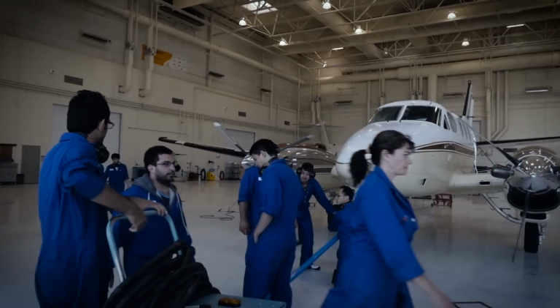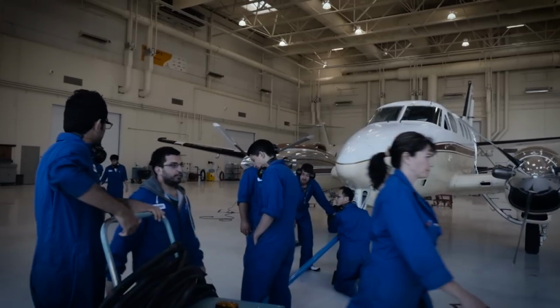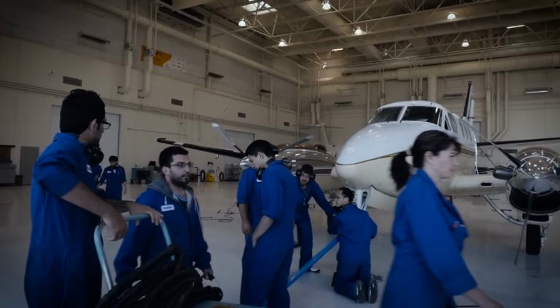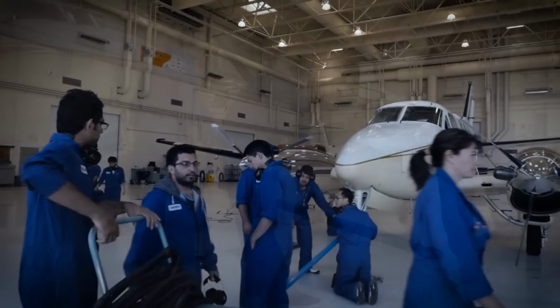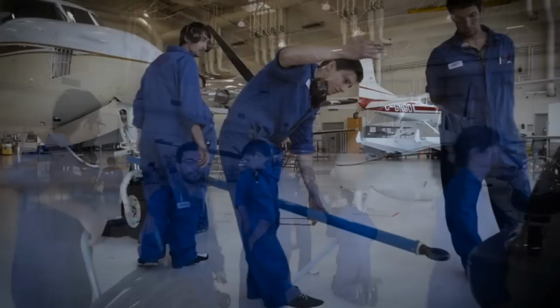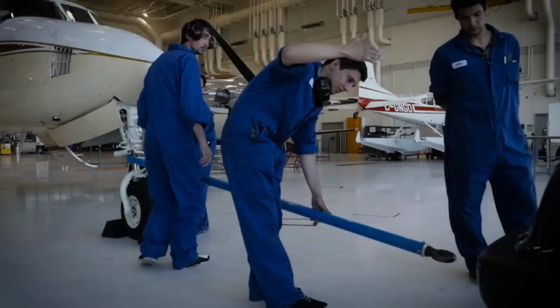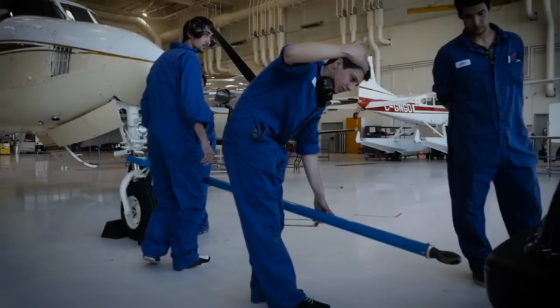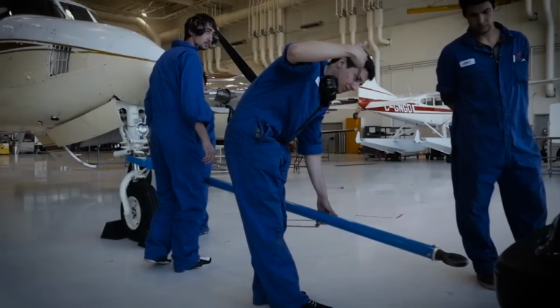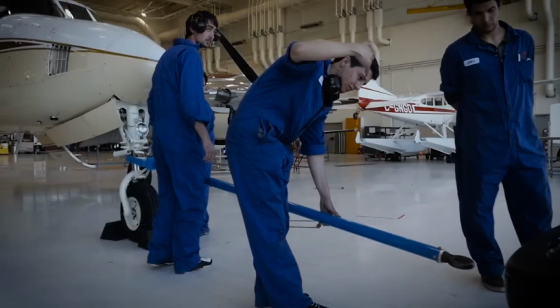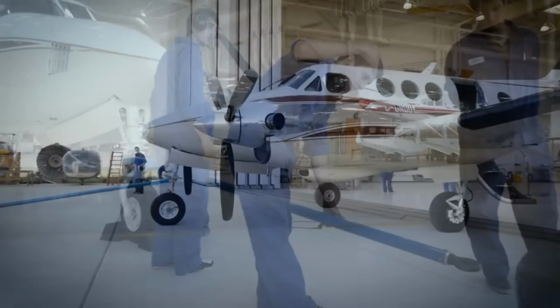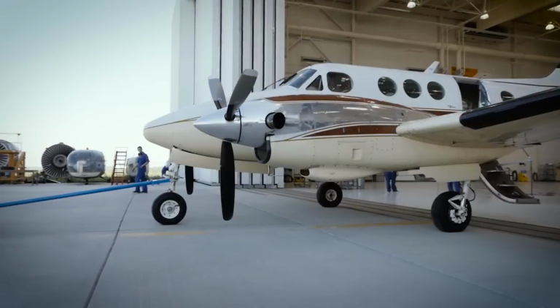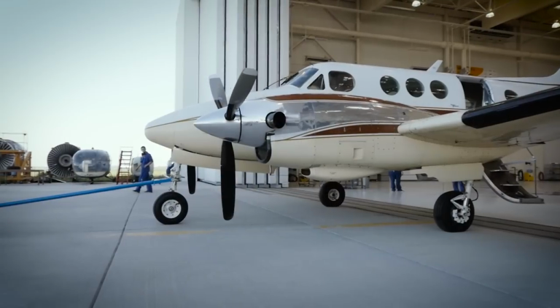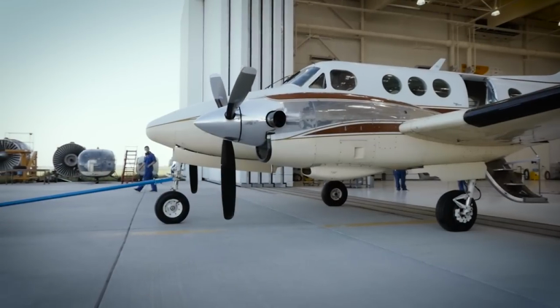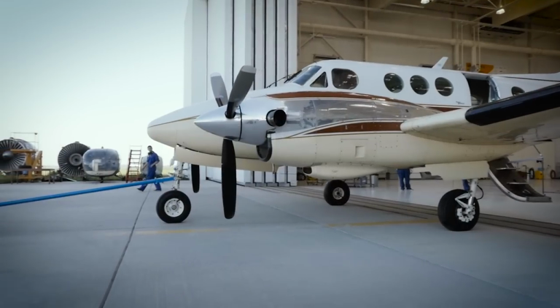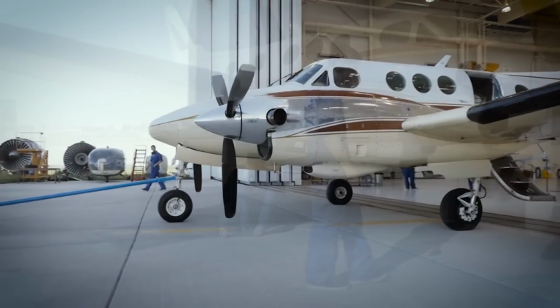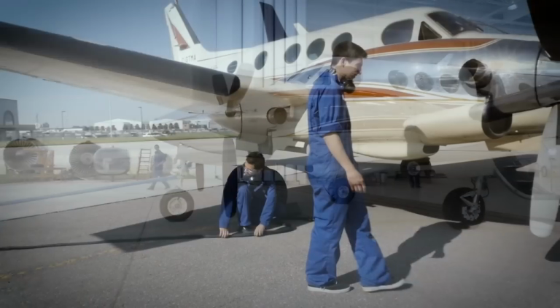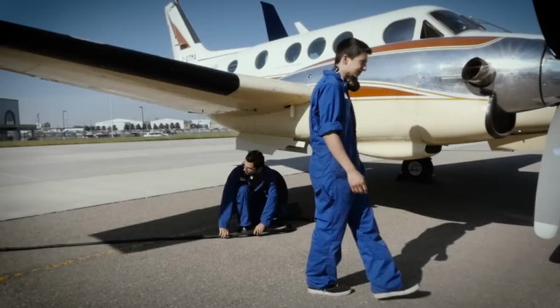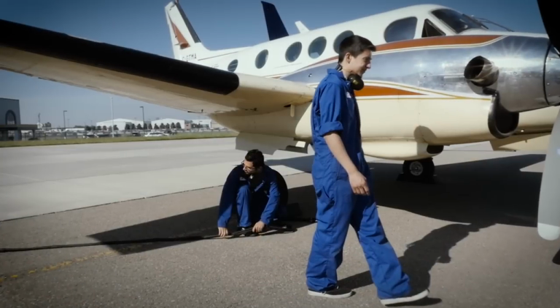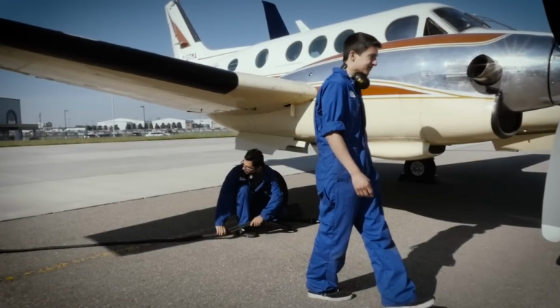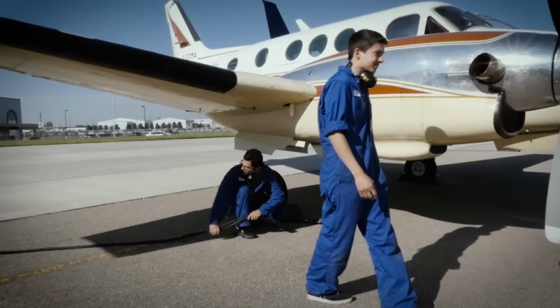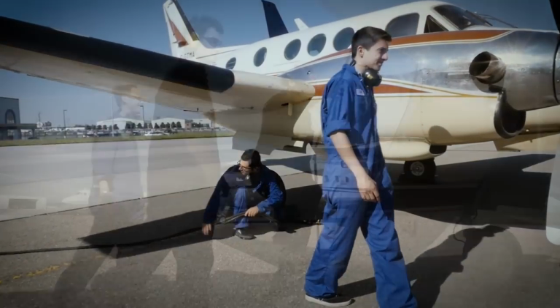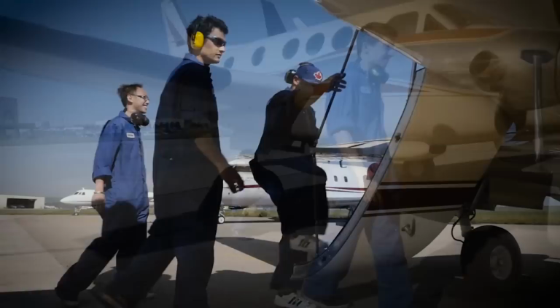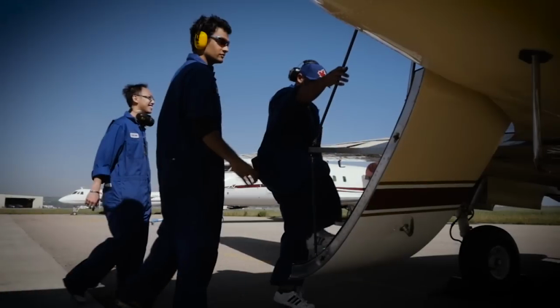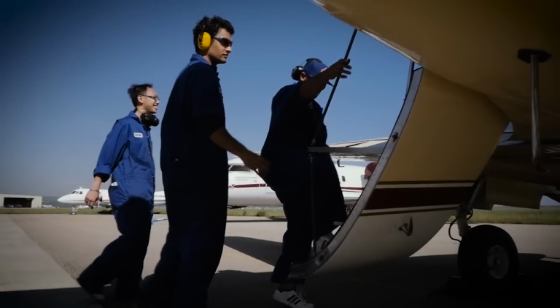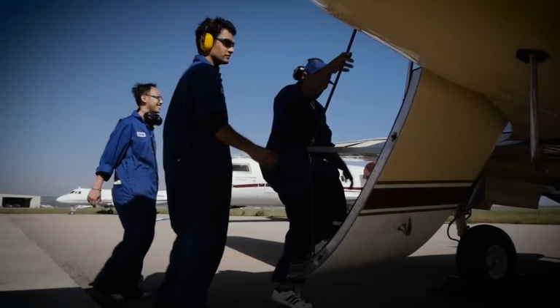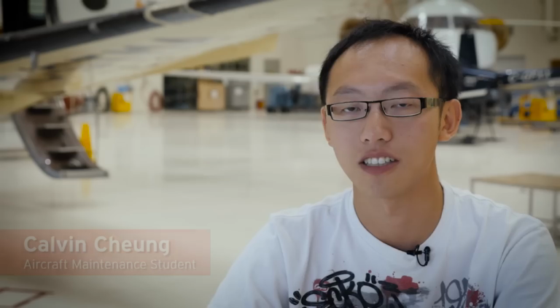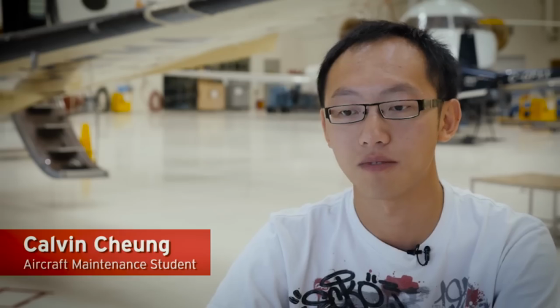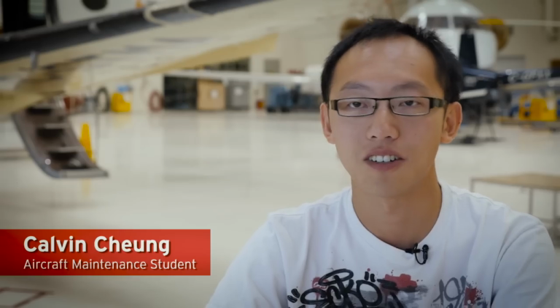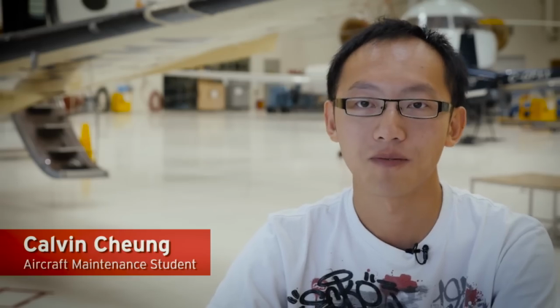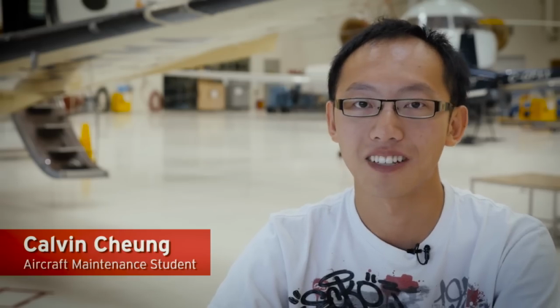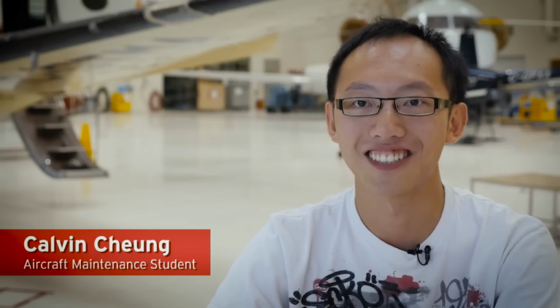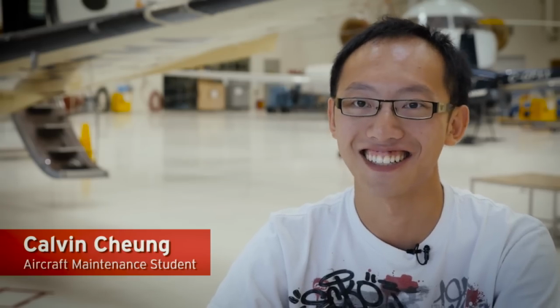I heard around that SAIT had an aviation program and that it was one of the best in Canada, so I was like, oh, let's go to SAIT.